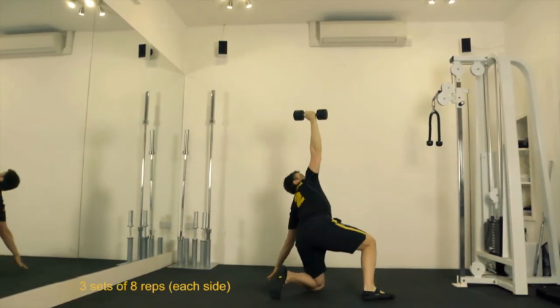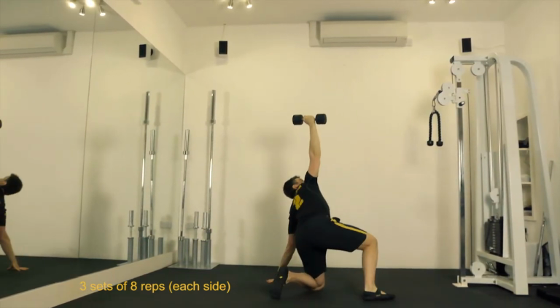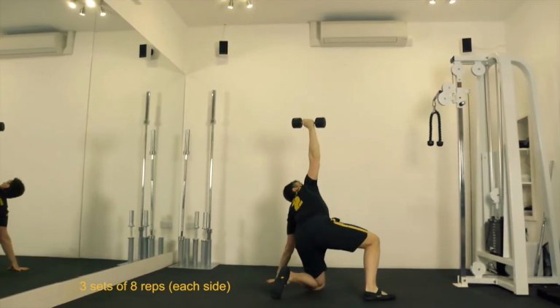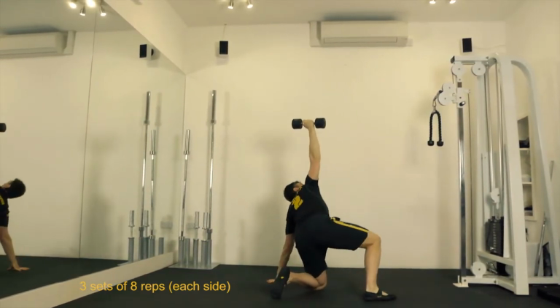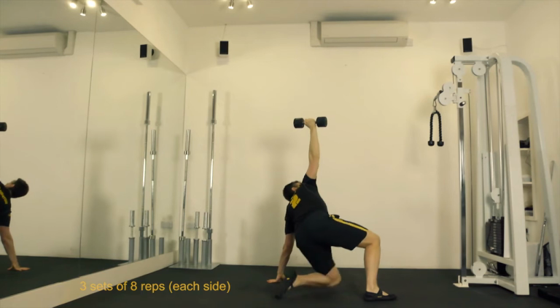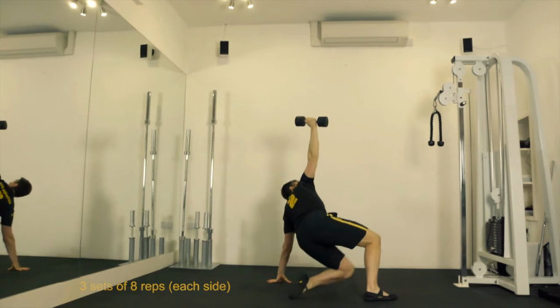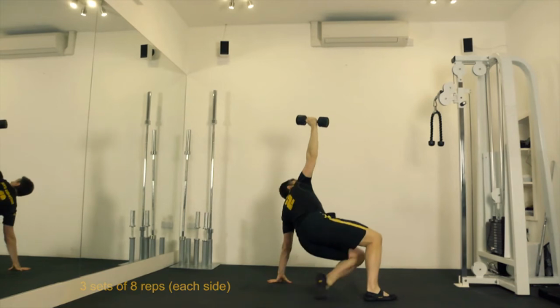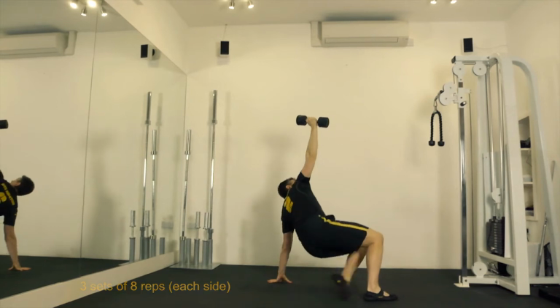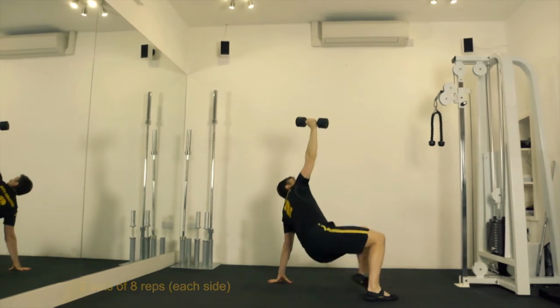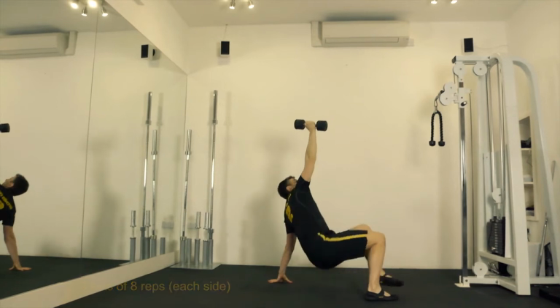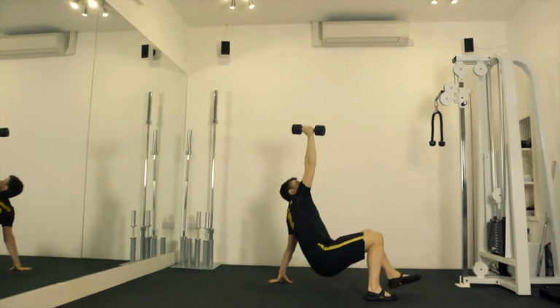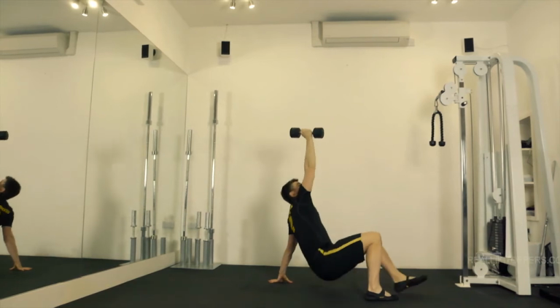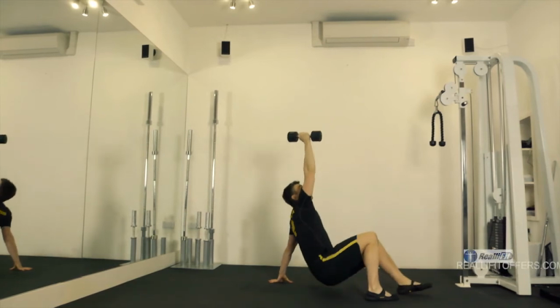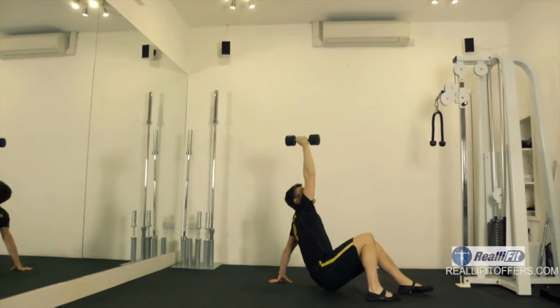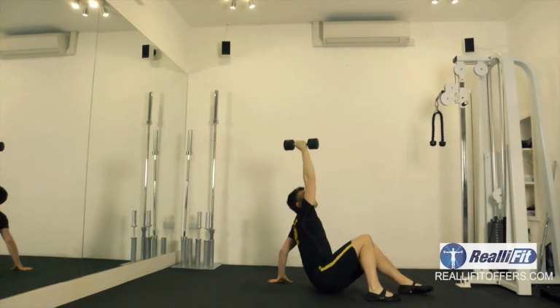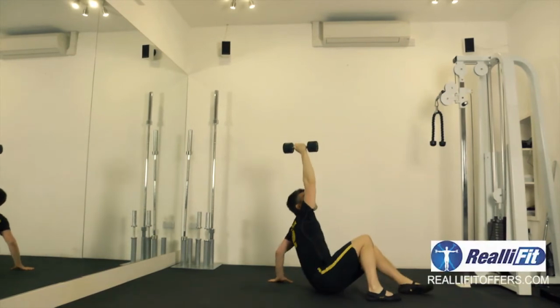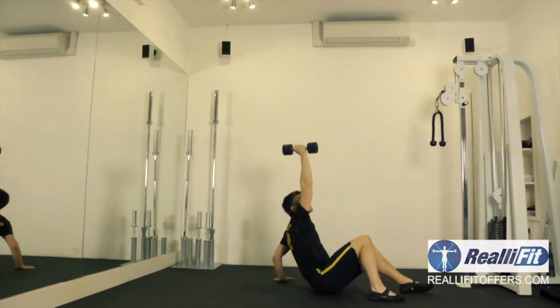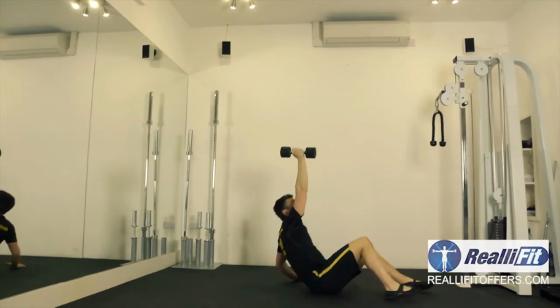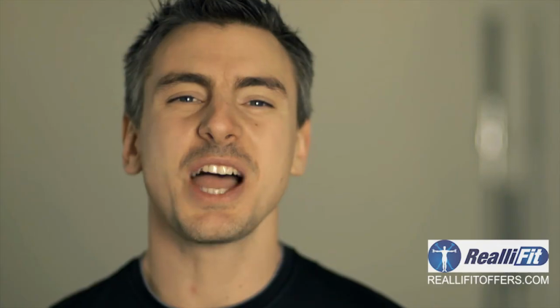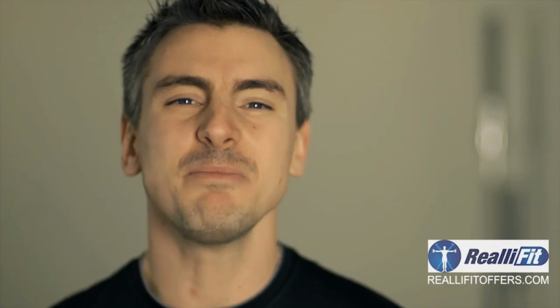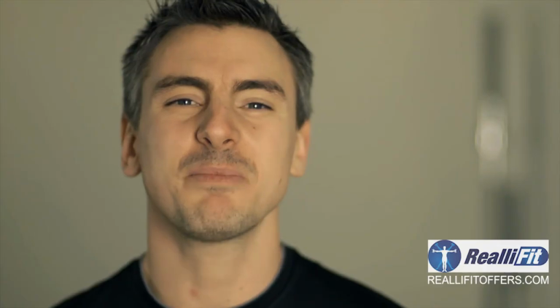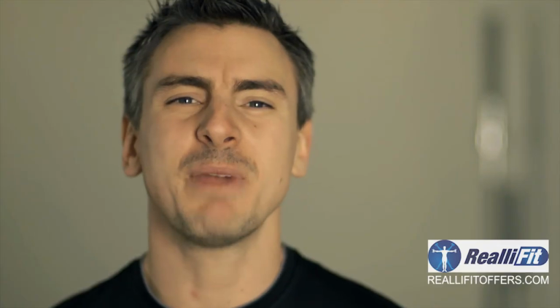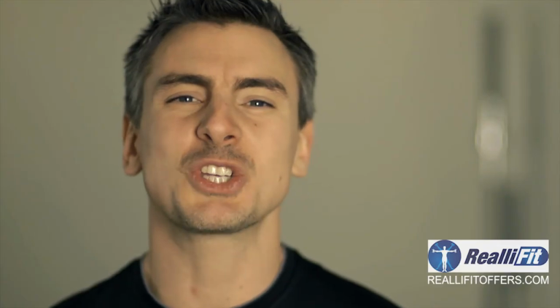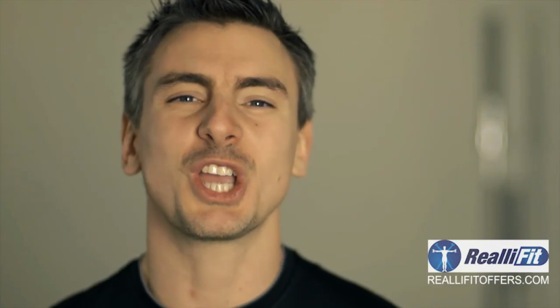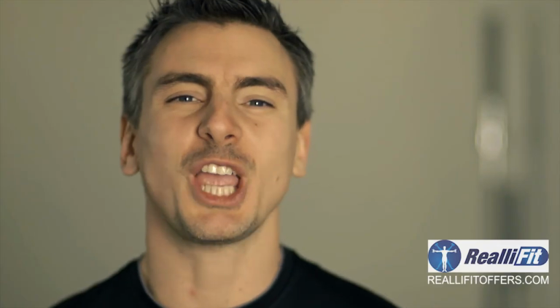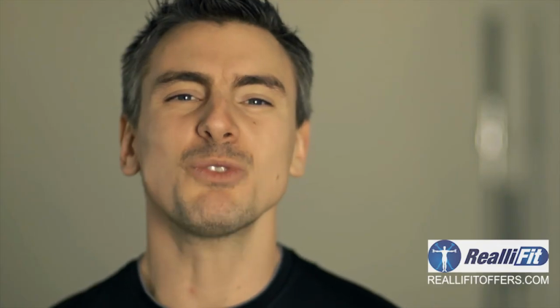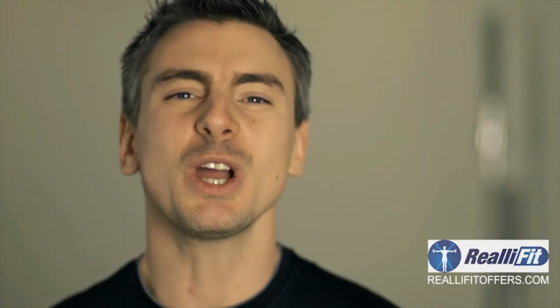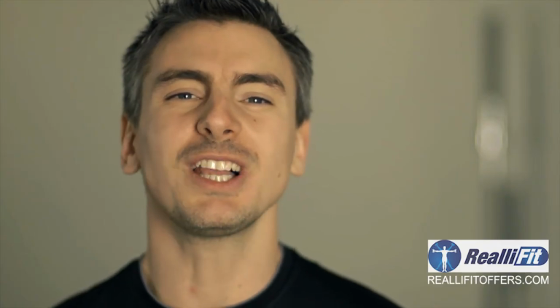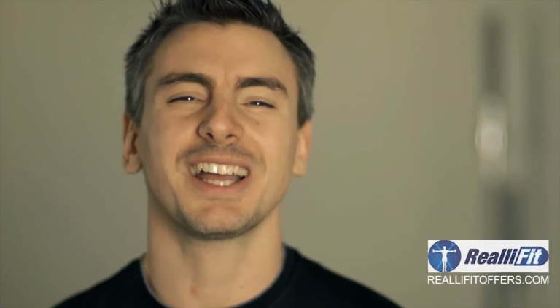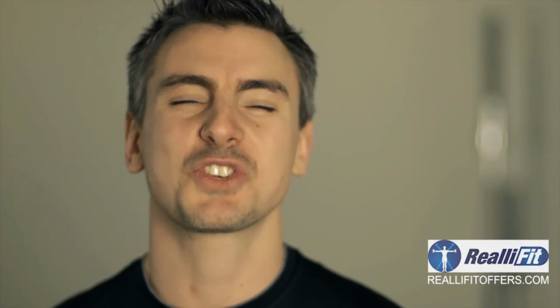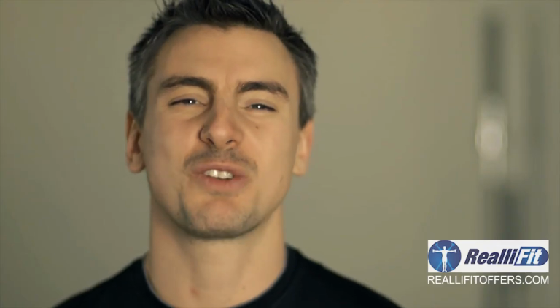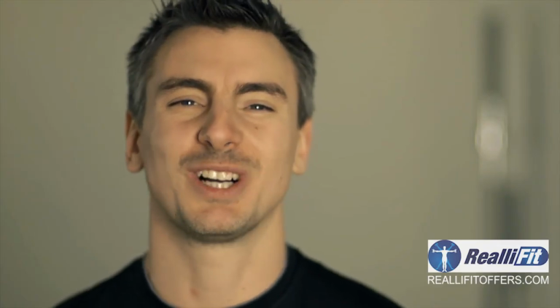That was a Turkish Get Up. Until next time, make sure you eat real and train real.